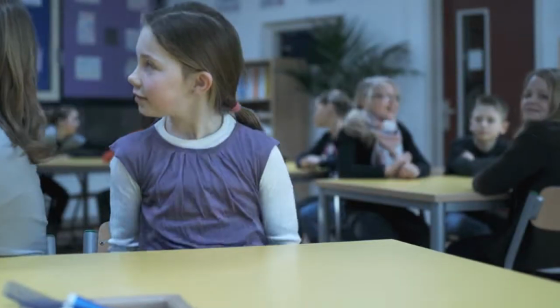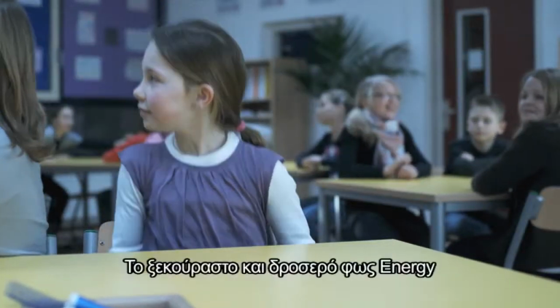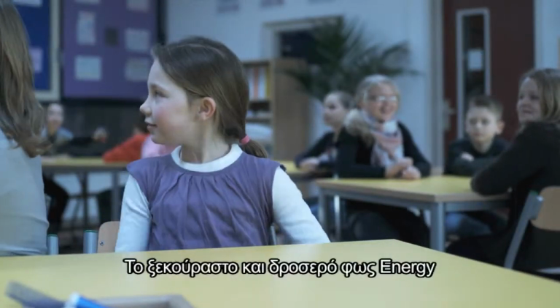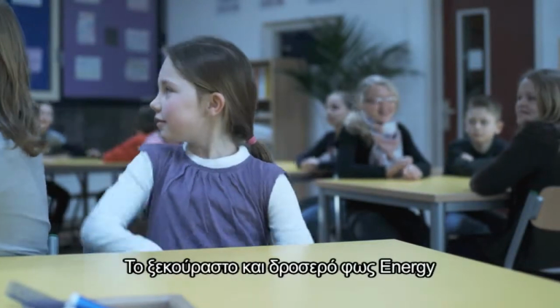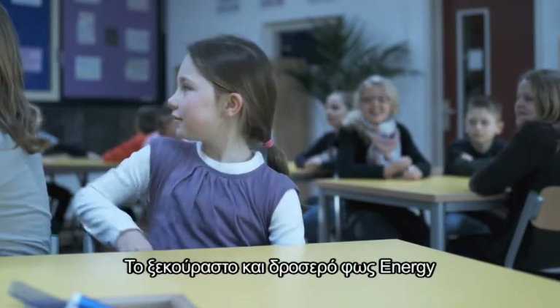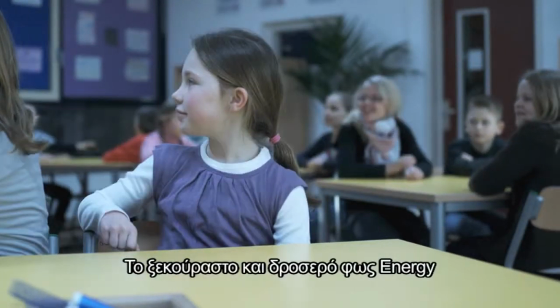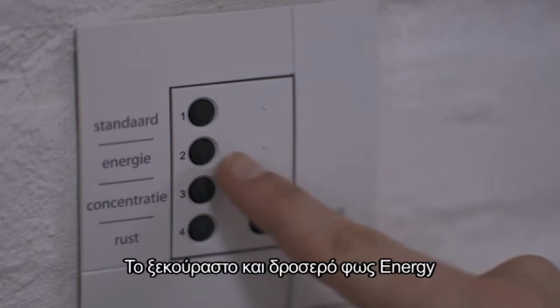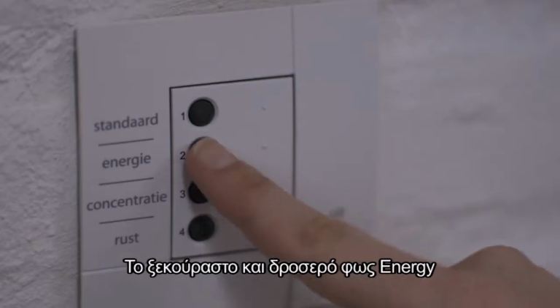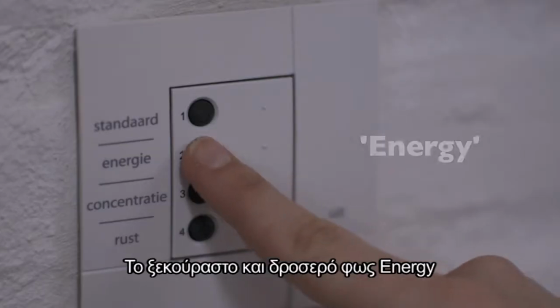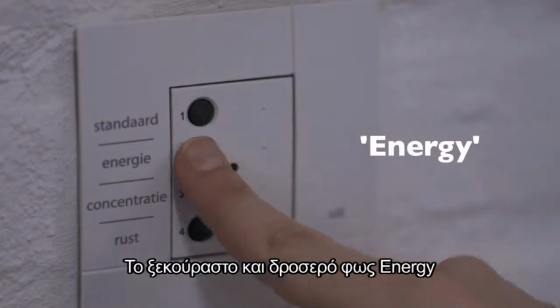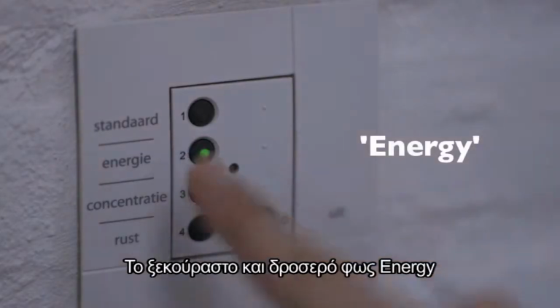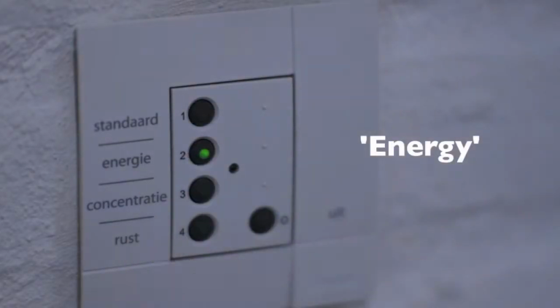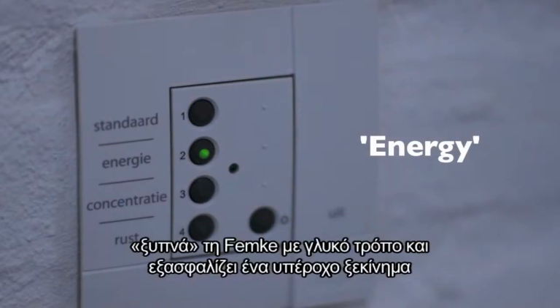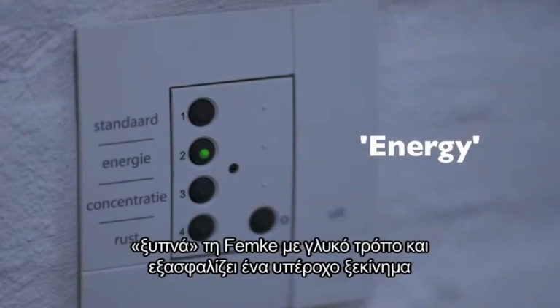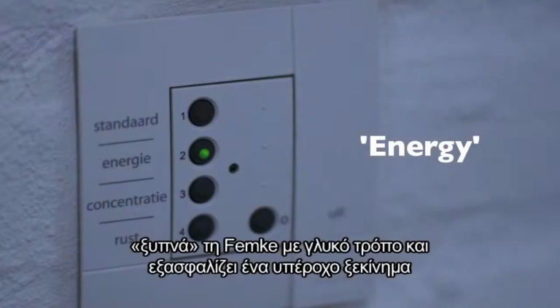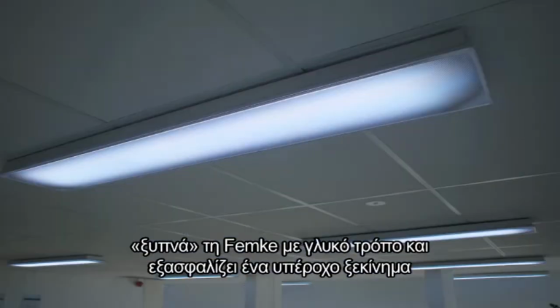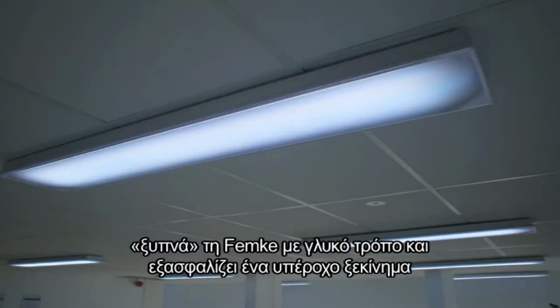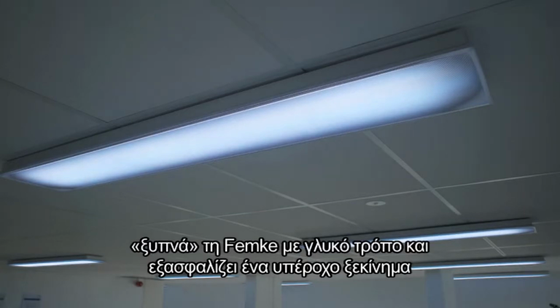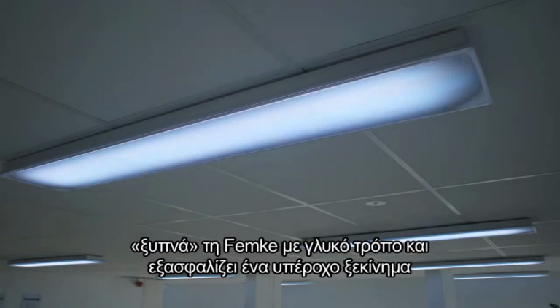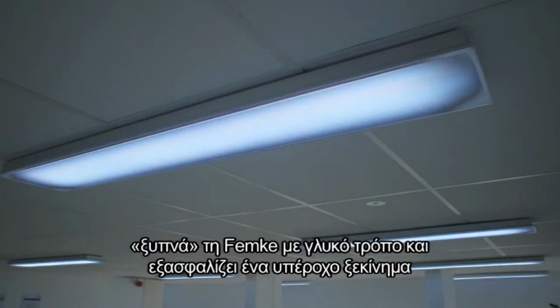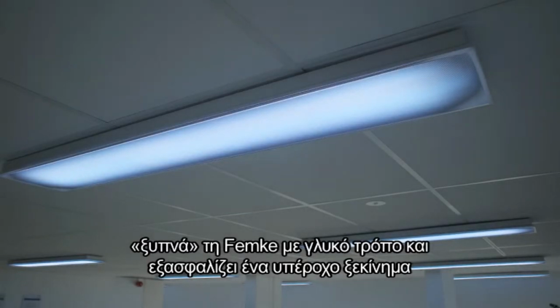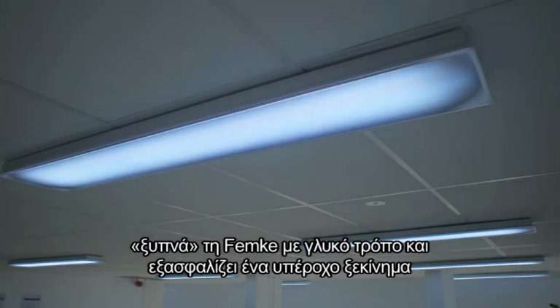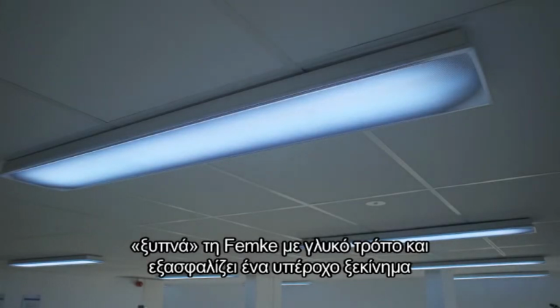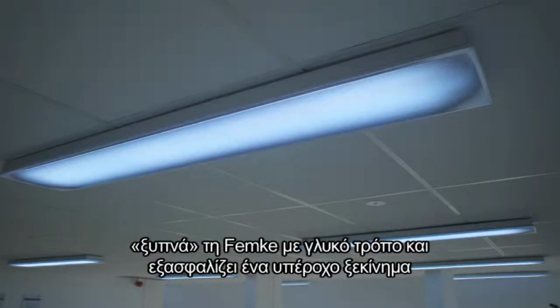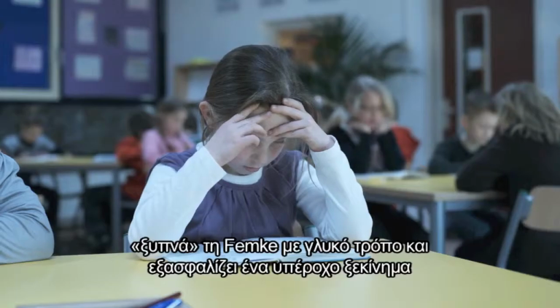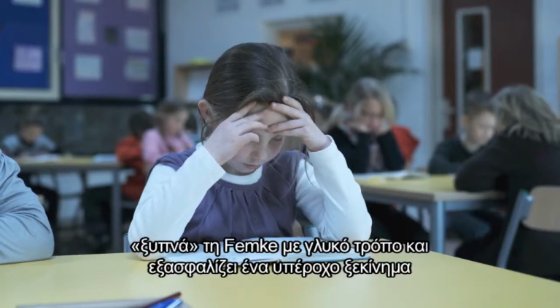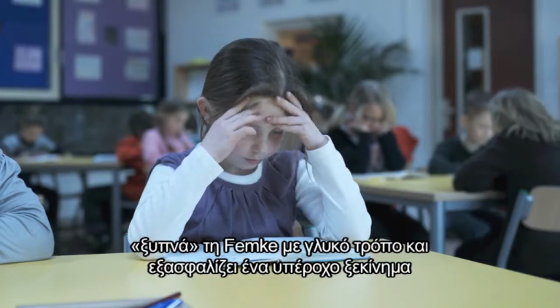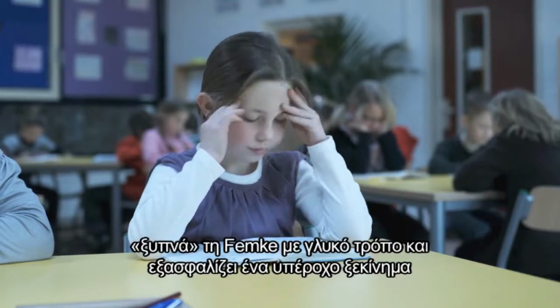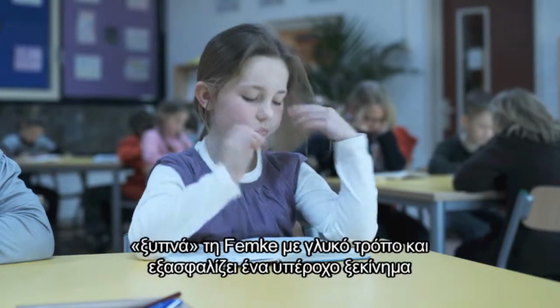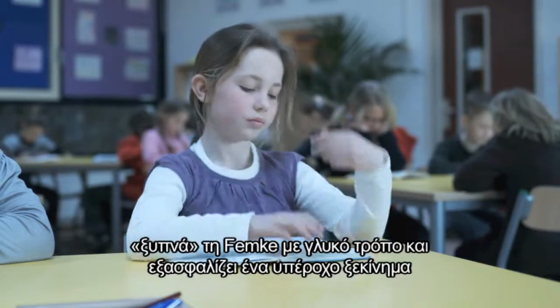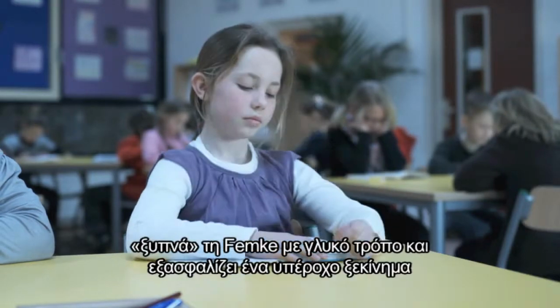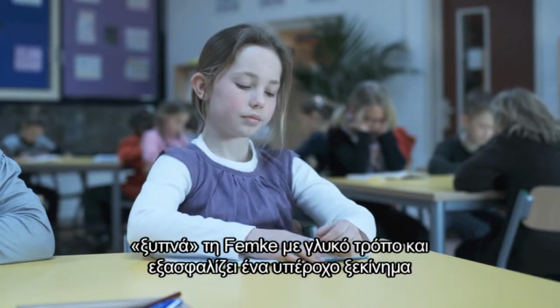Switching on the cool, fresh energy light gives Femke a gentle wake-up and makes sure the day gets off to a great start.